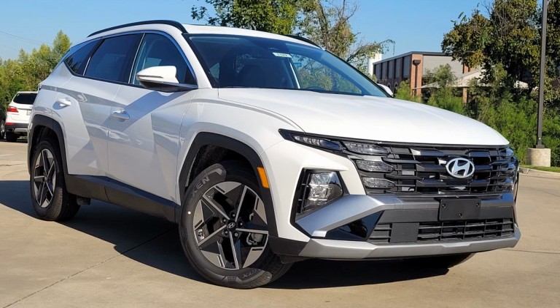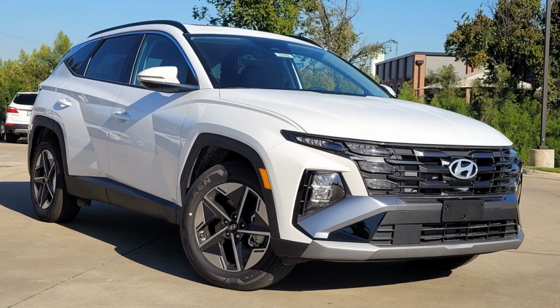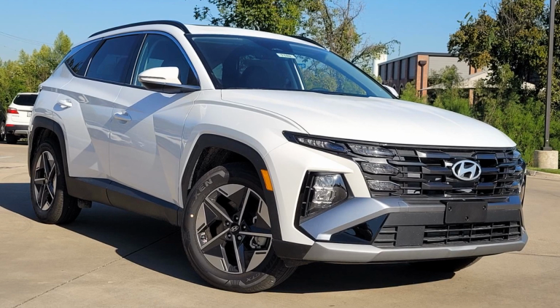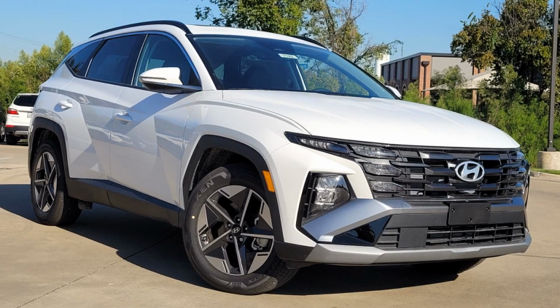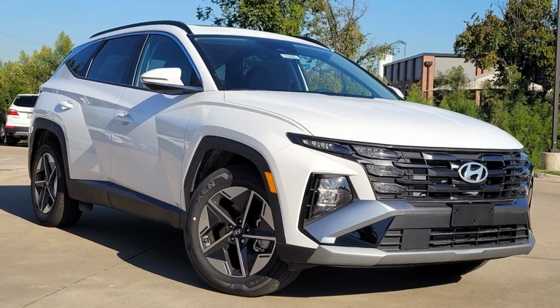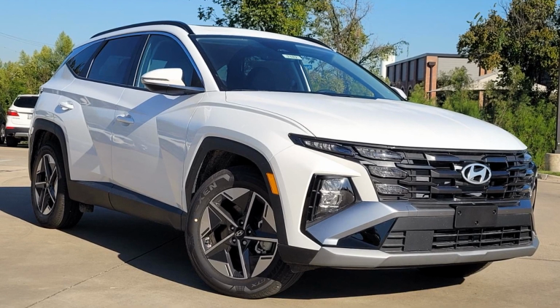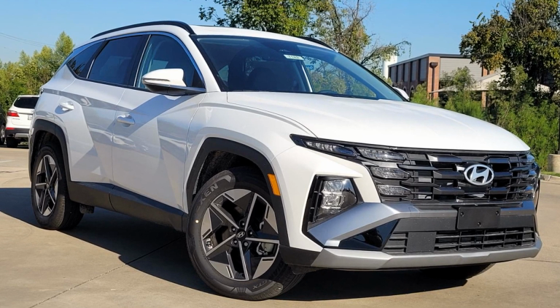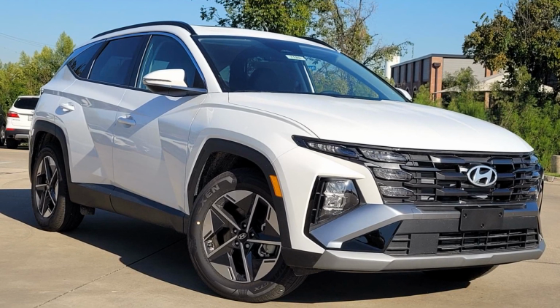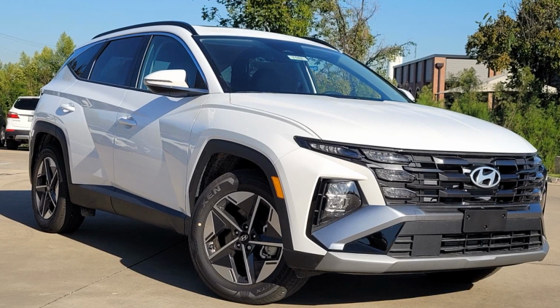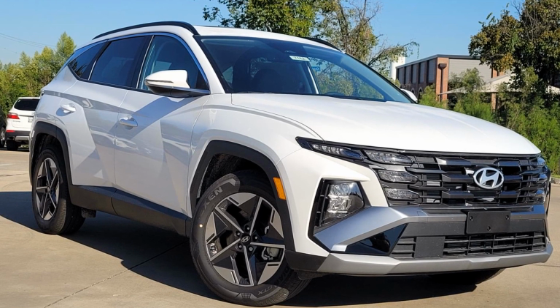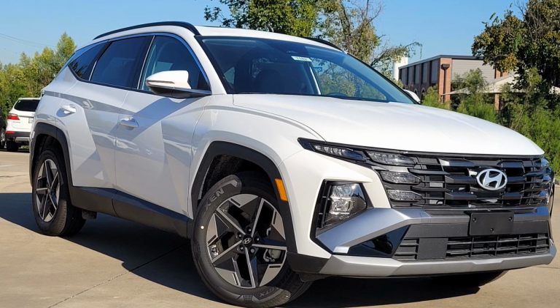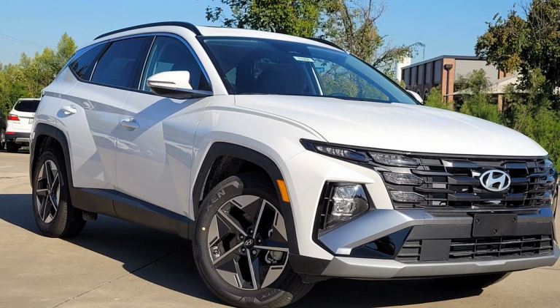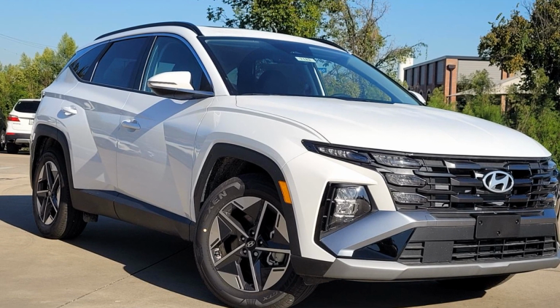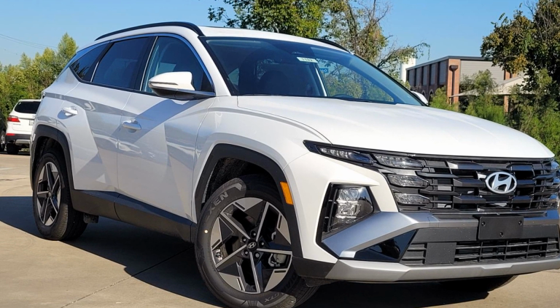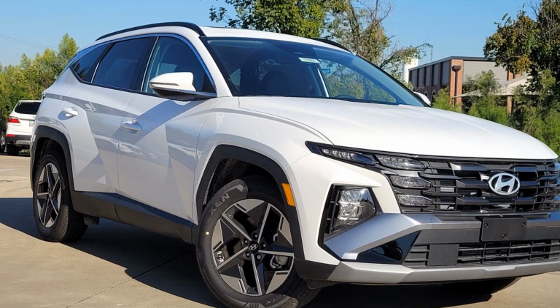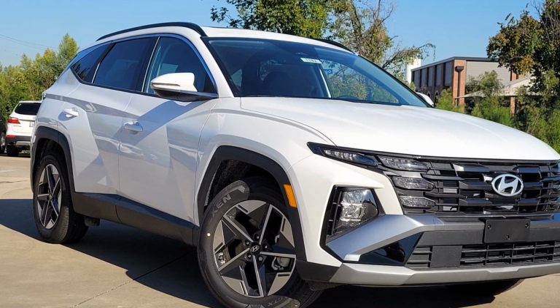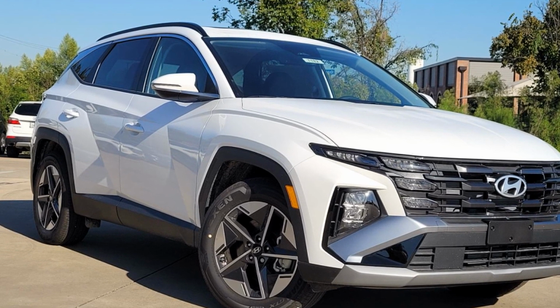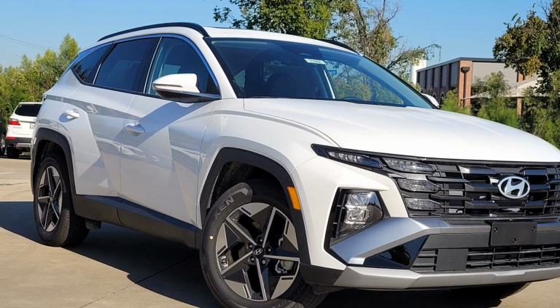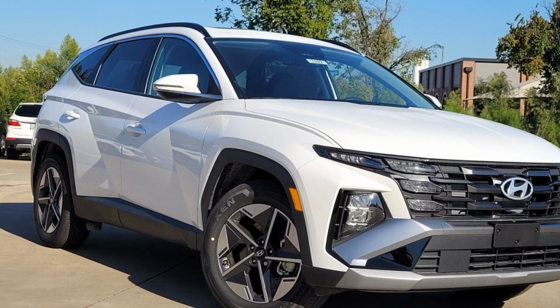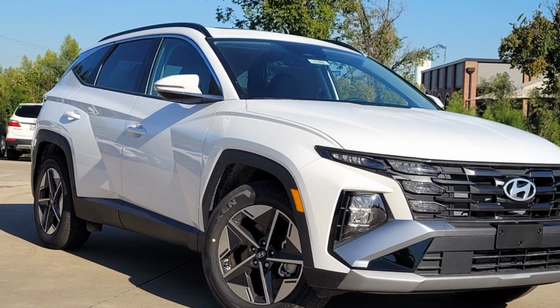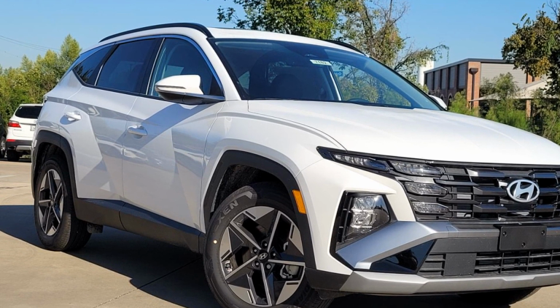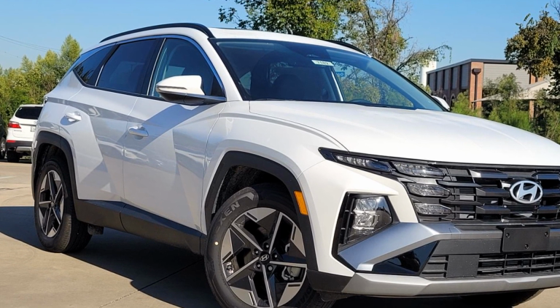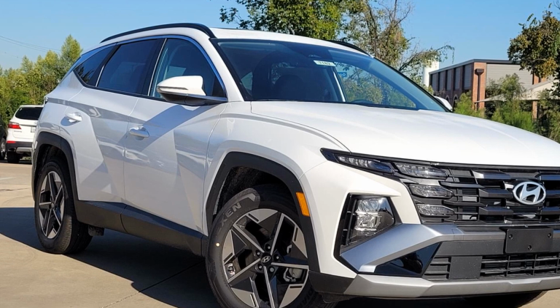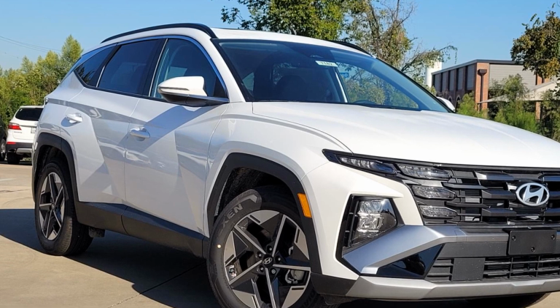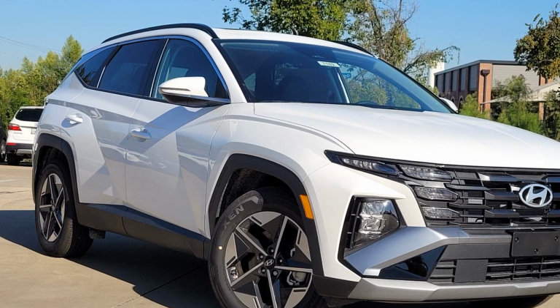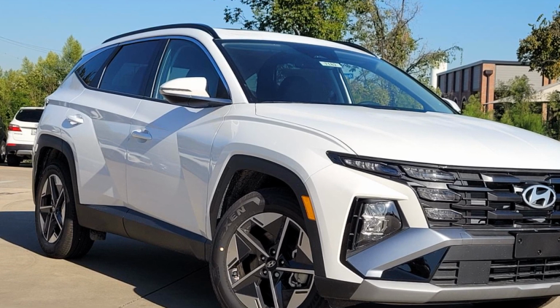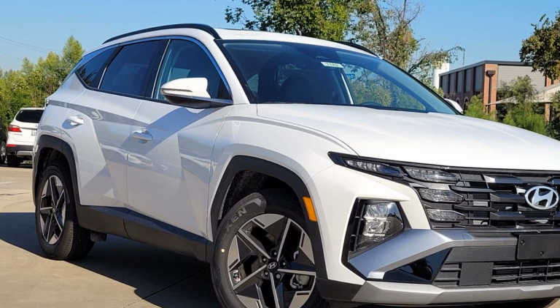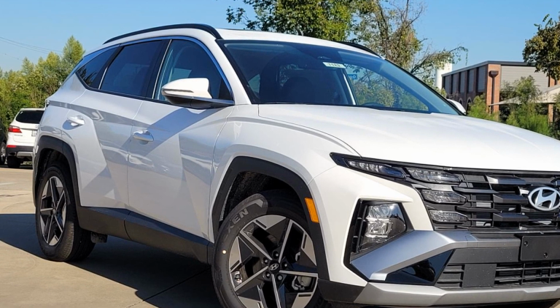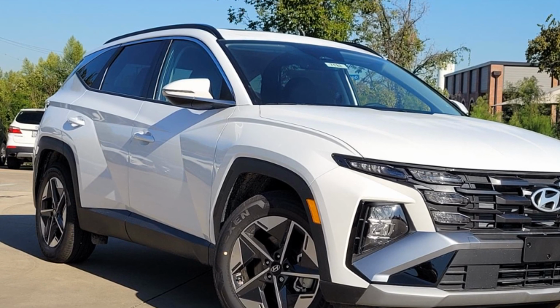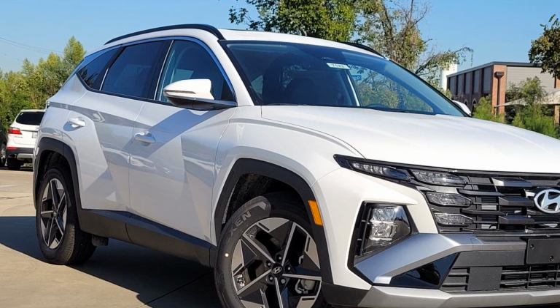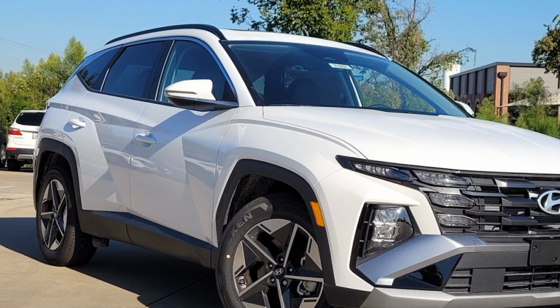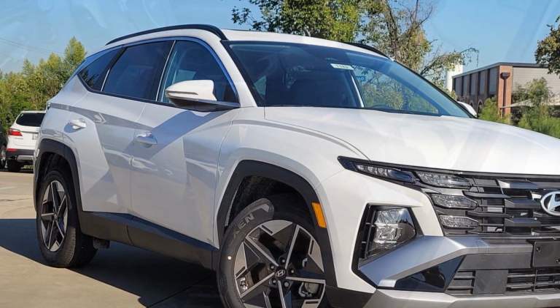2025 Hyundai Tucson. This SUV offers space as well as power and performance.